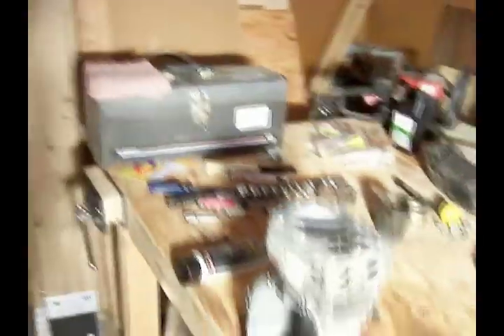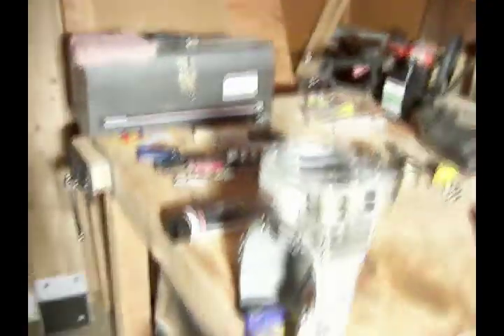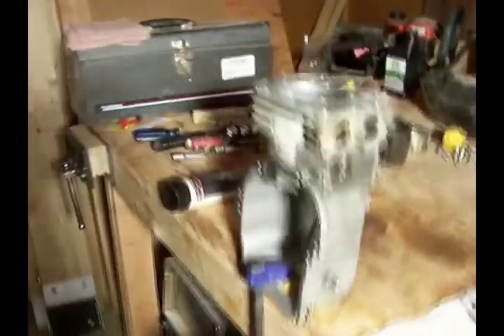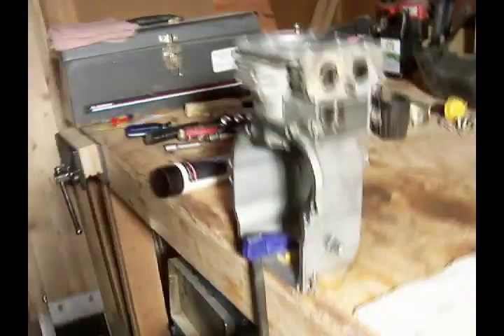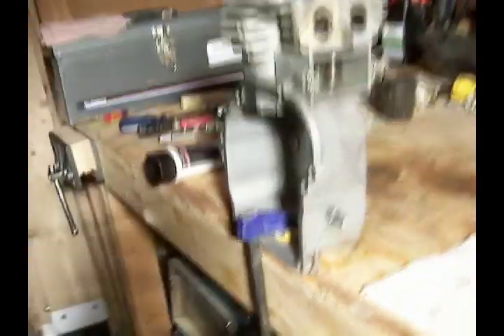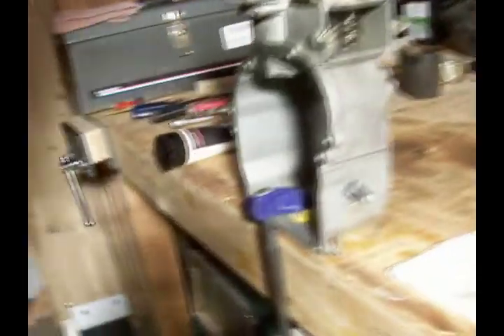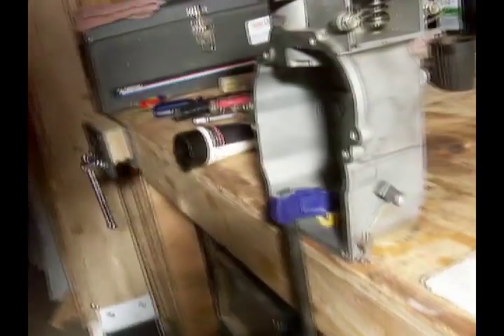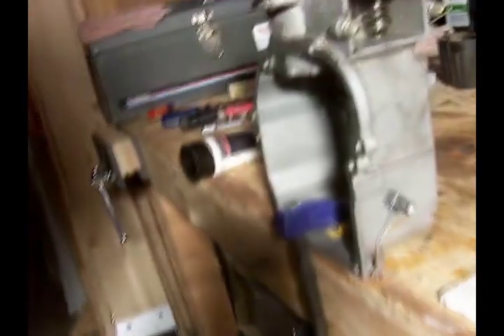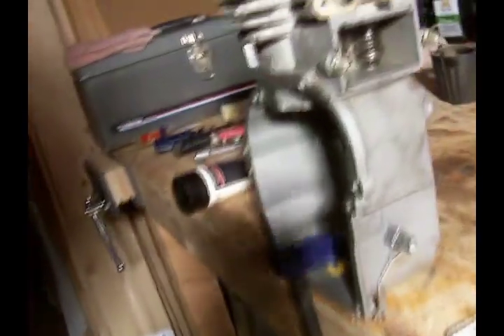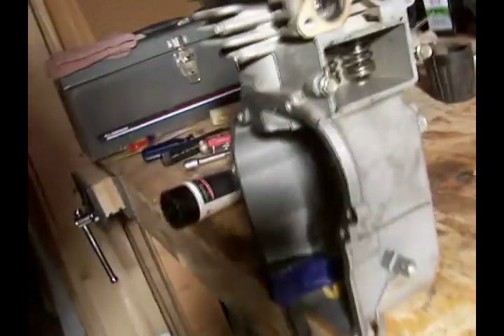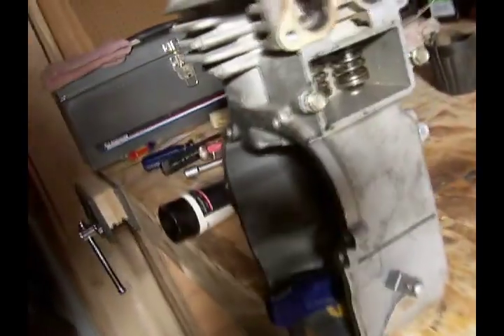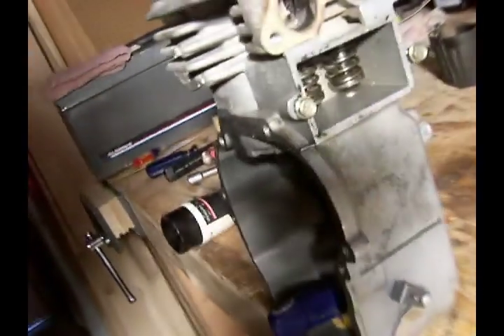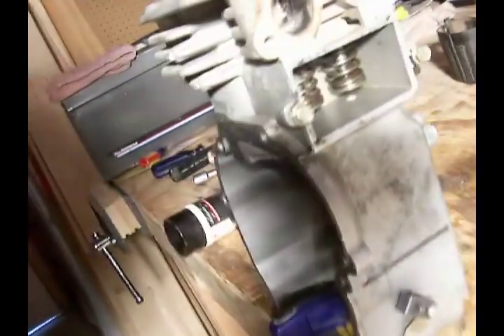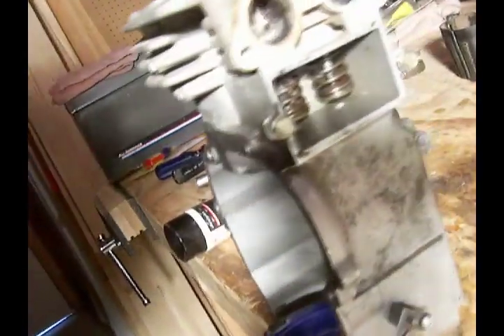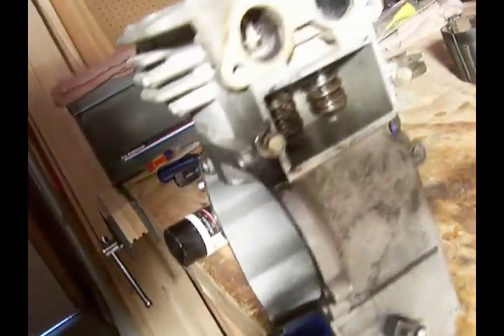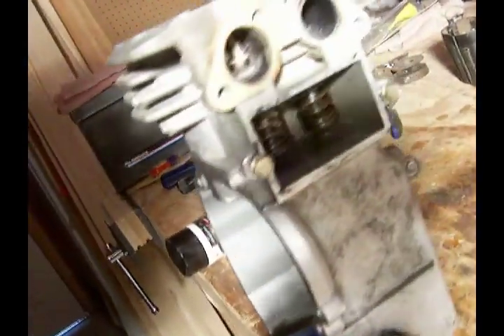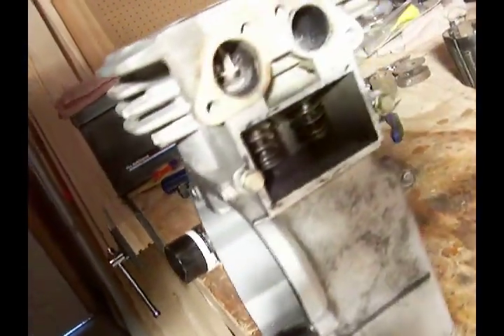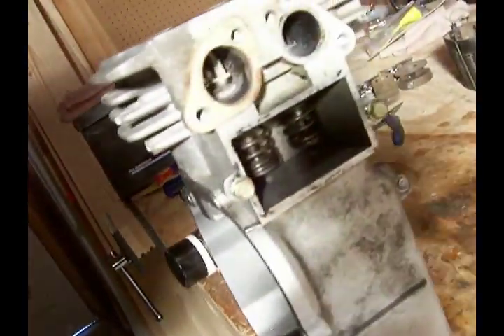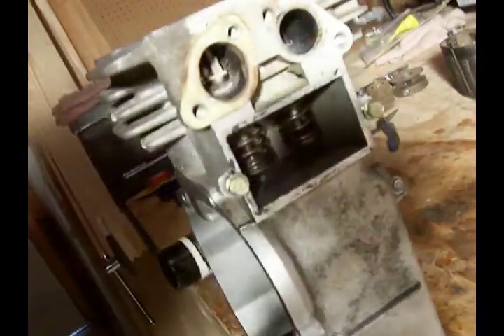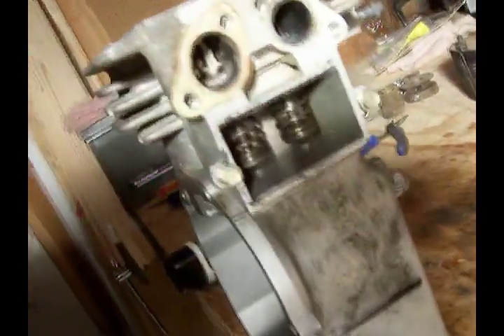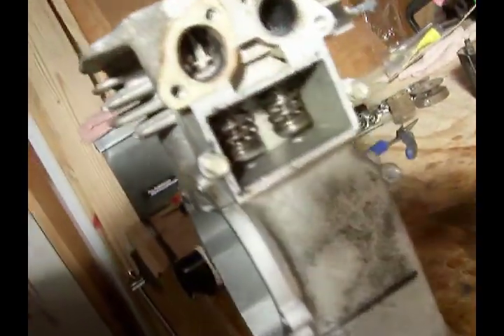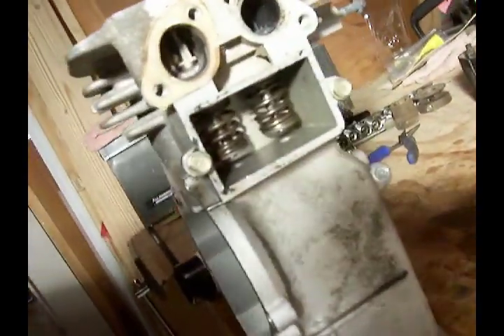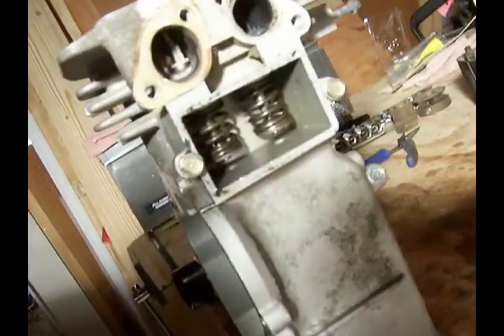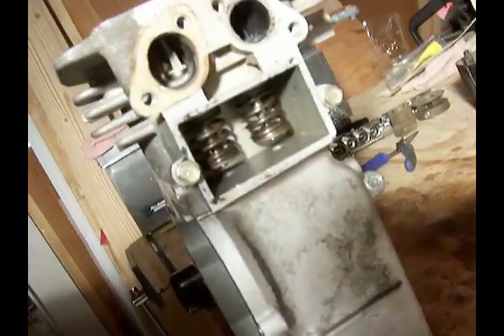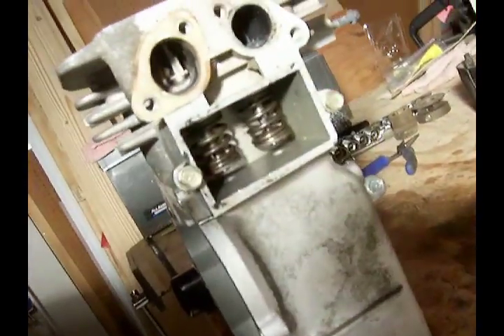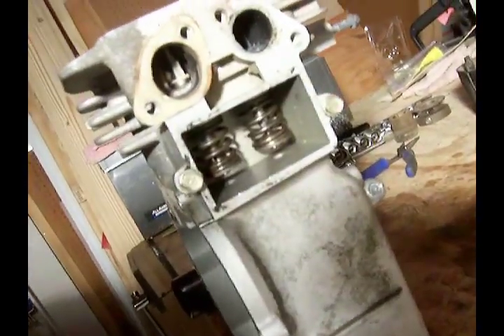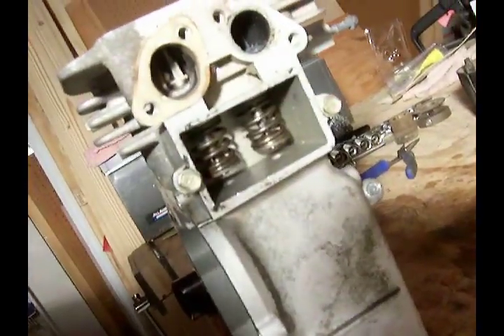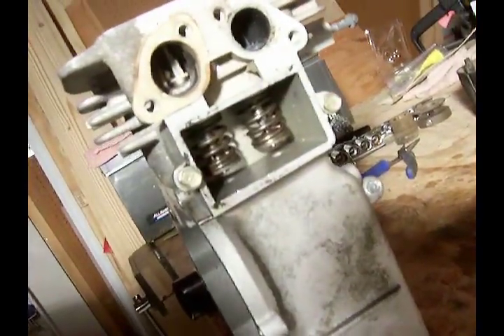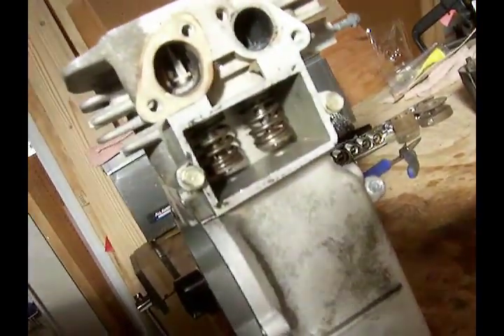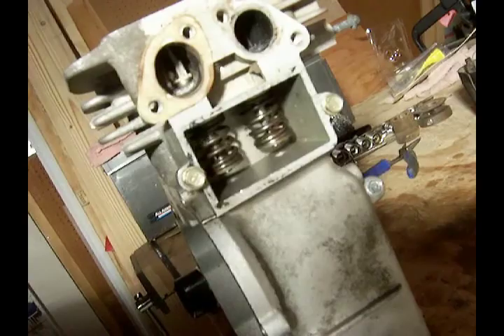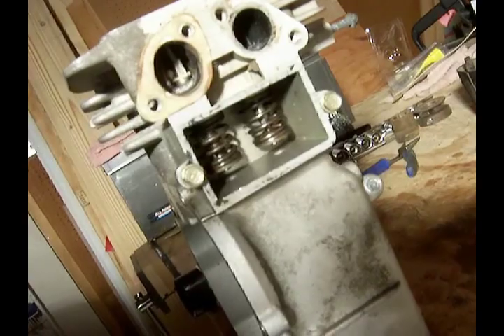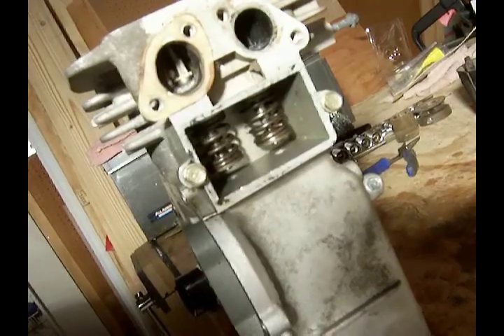I'll give you a better shot of the inside there. The springs are in place.